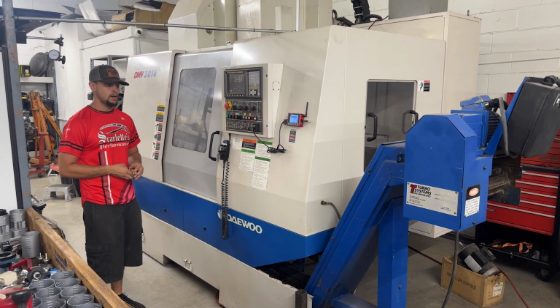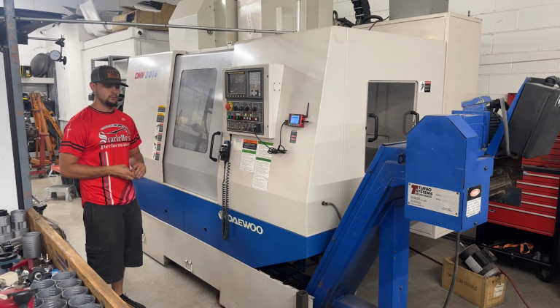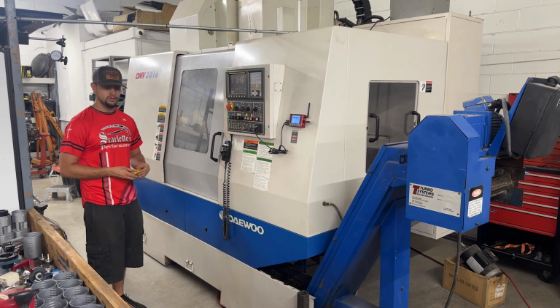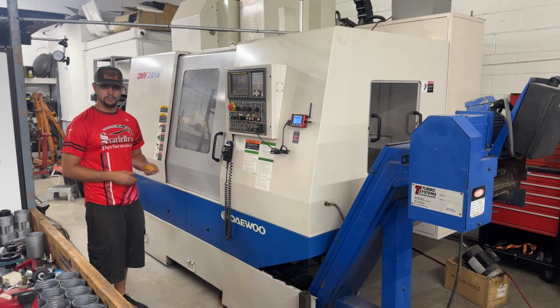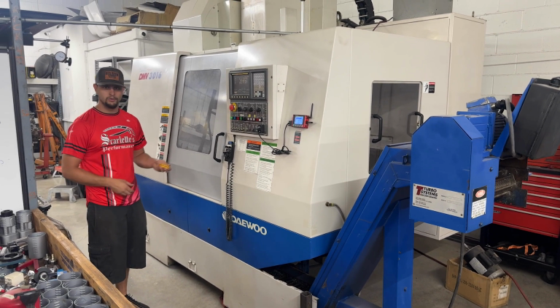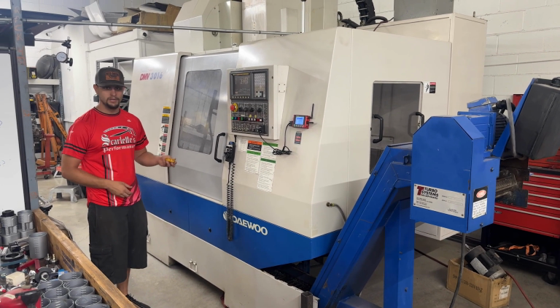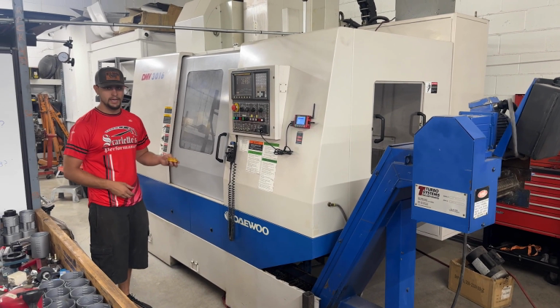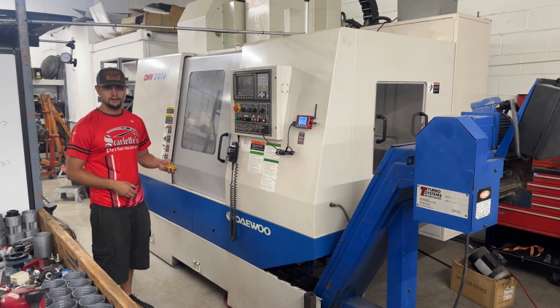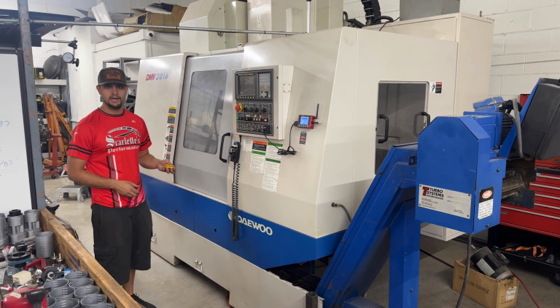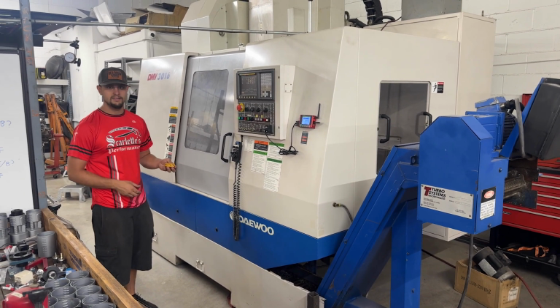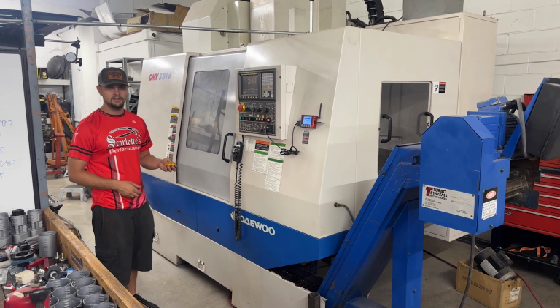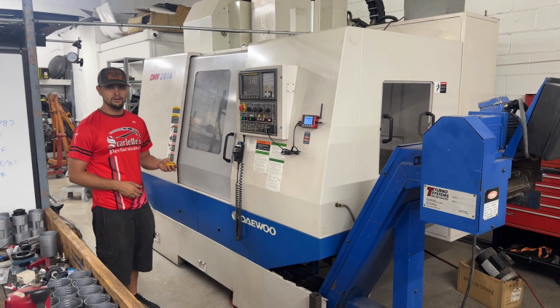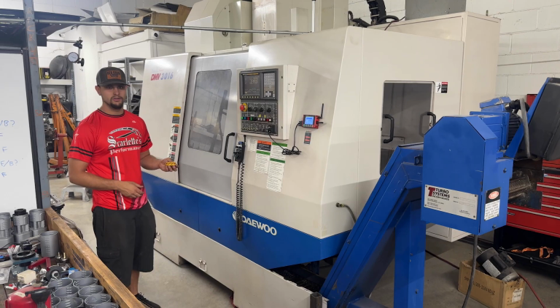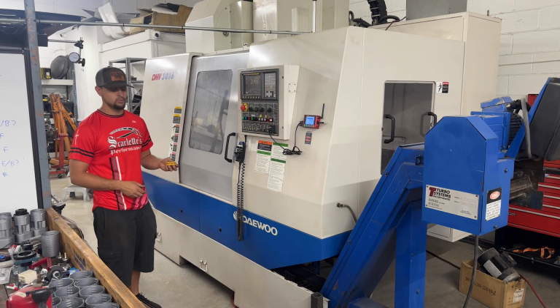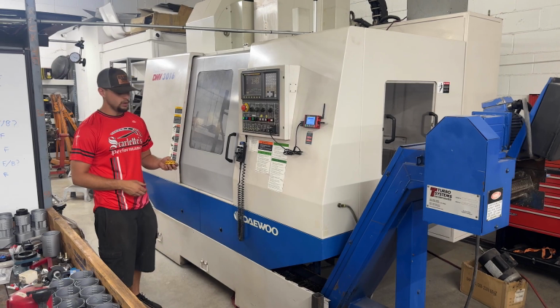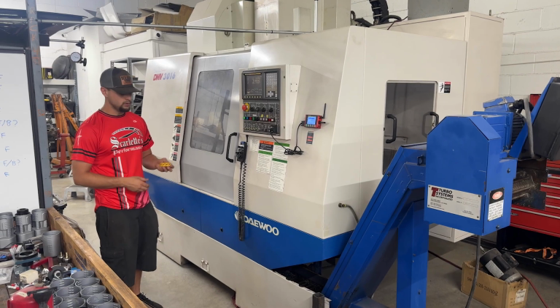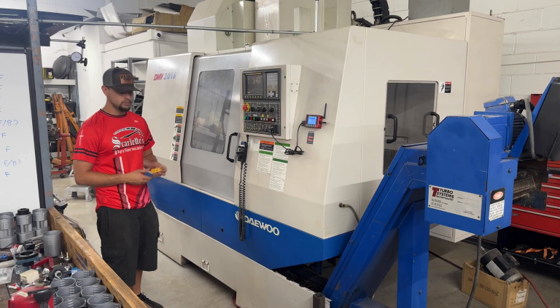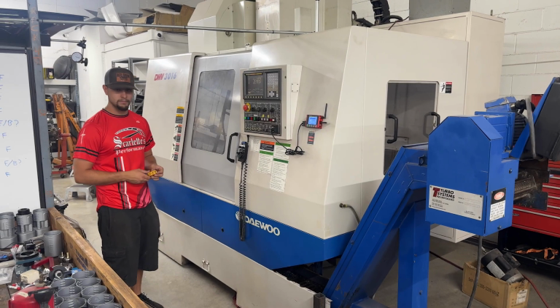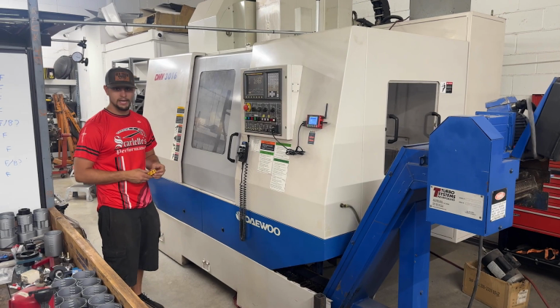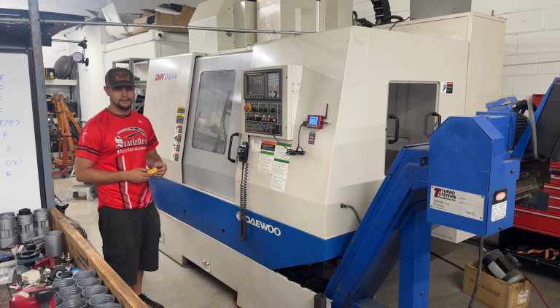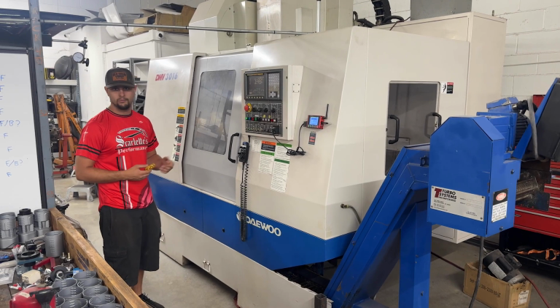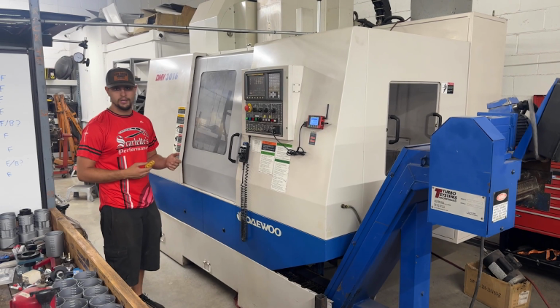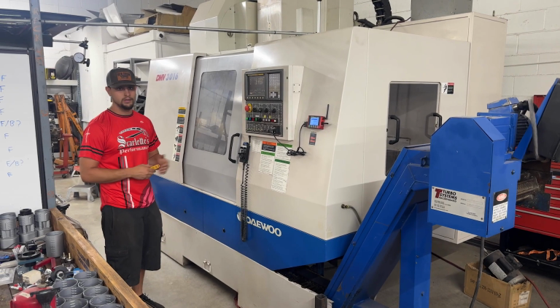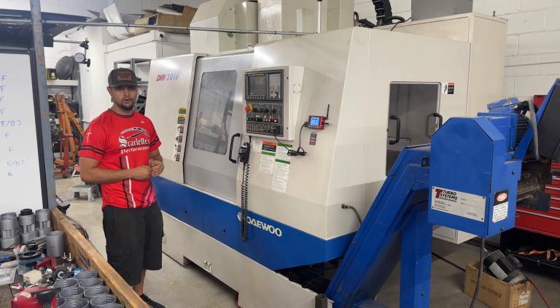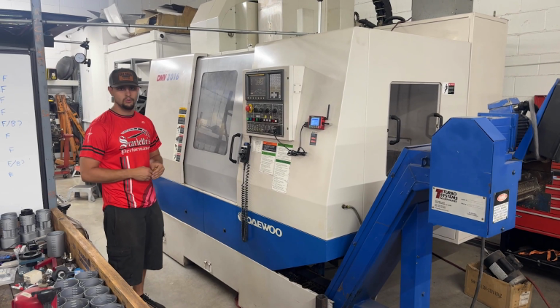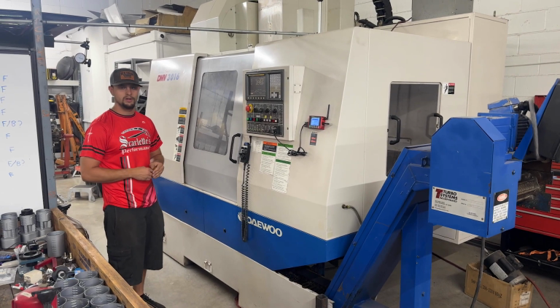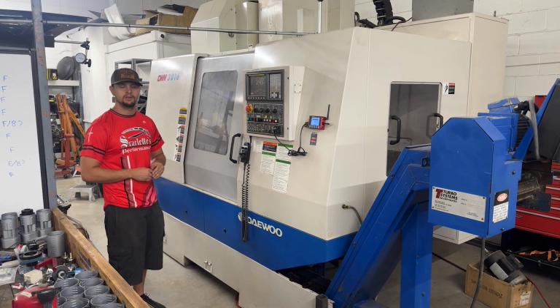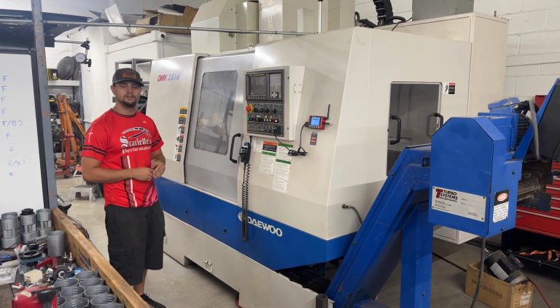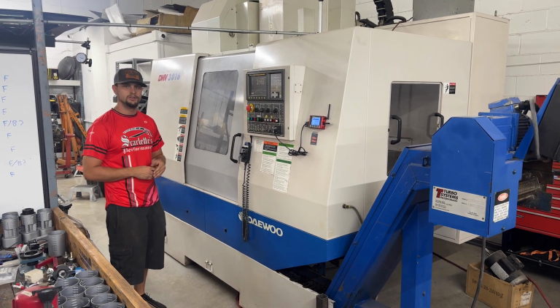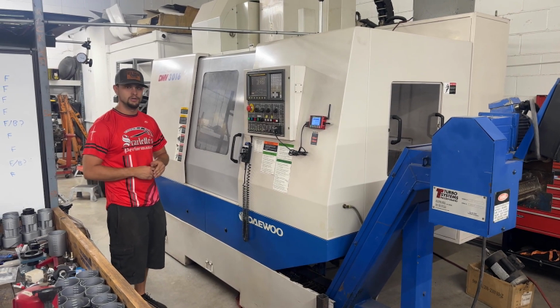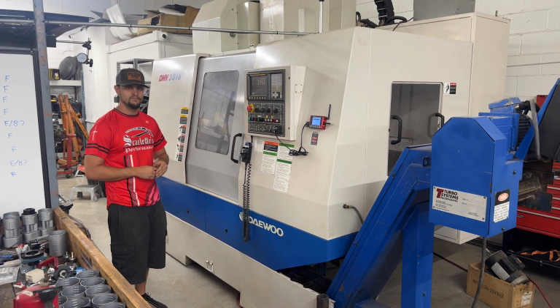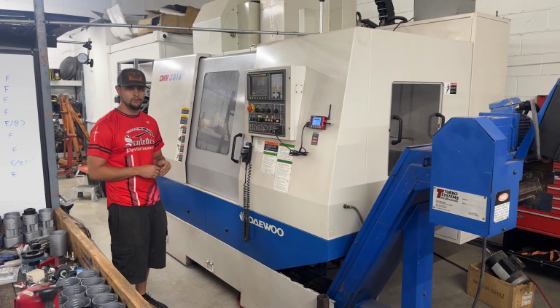We do a little bit of anodizing here as well — black, red, gold, whatever color you're looking for.